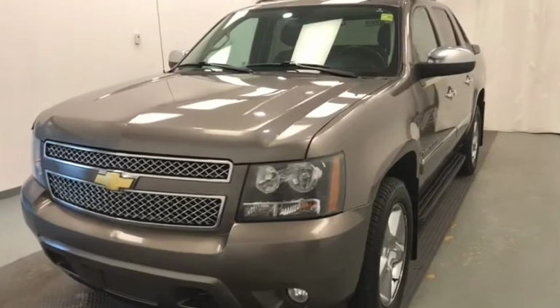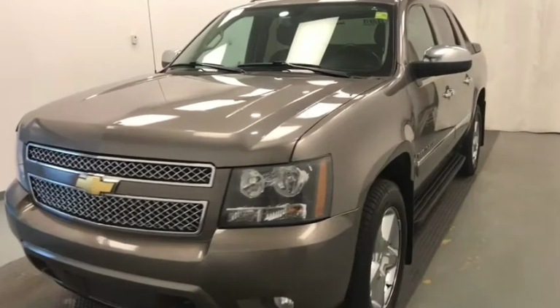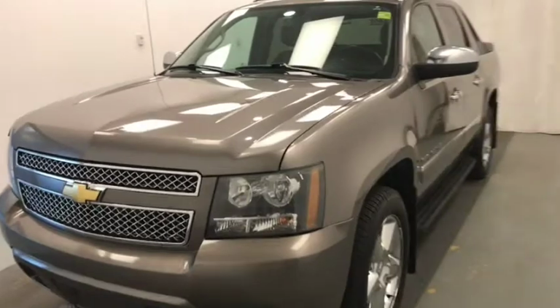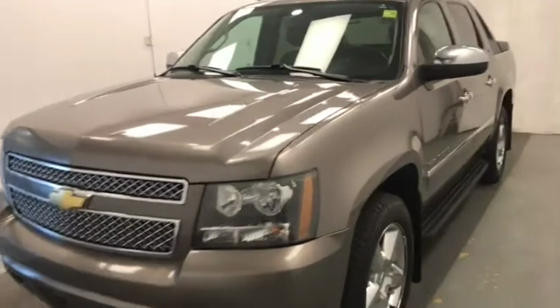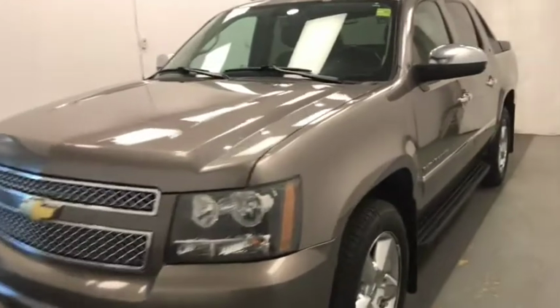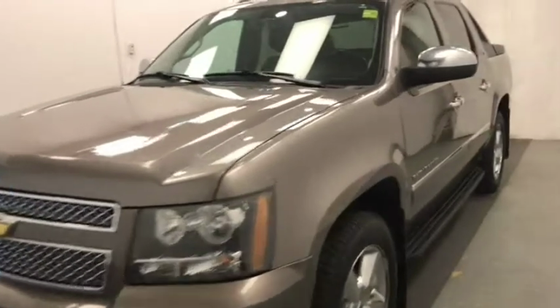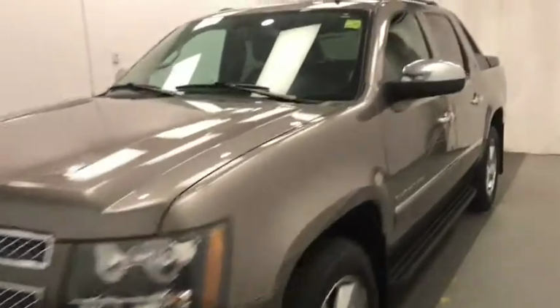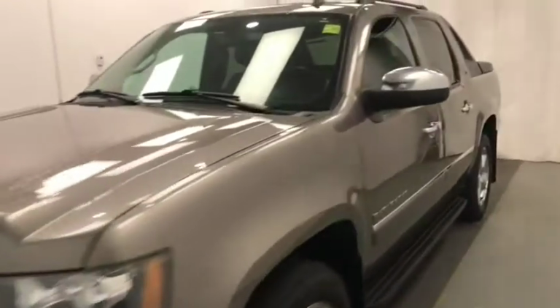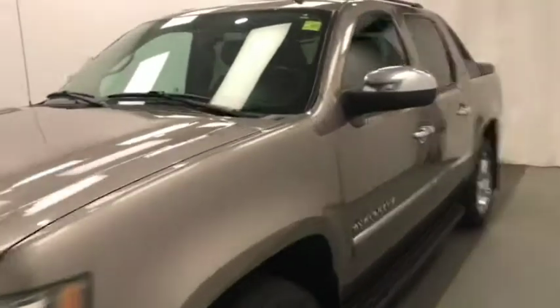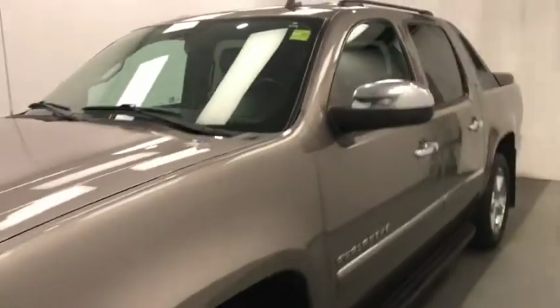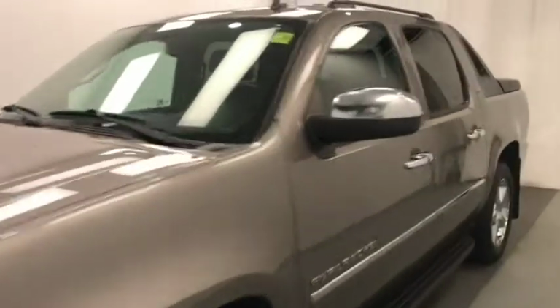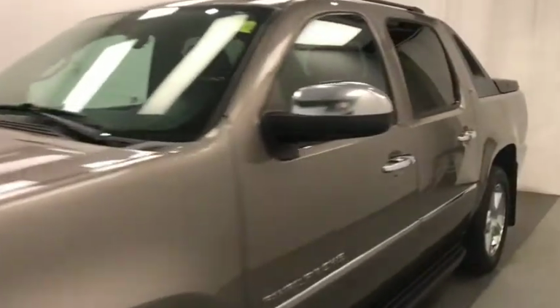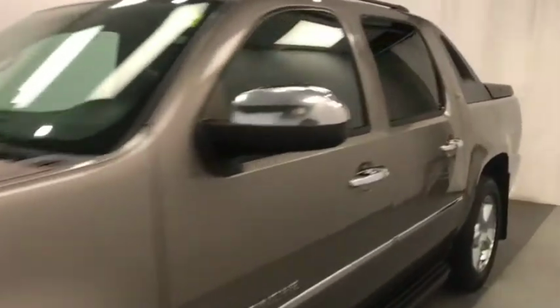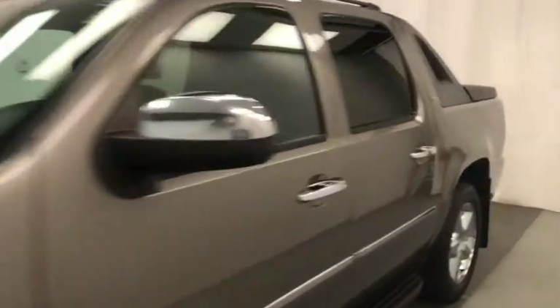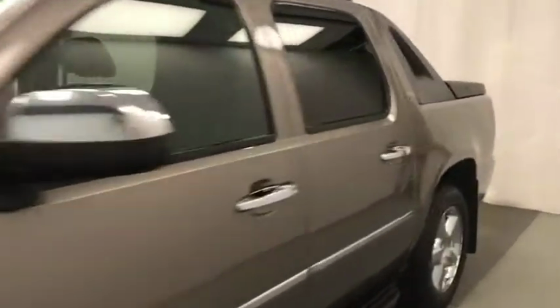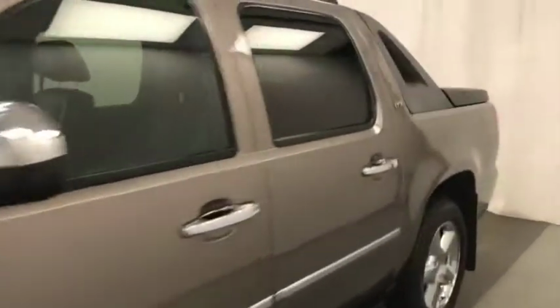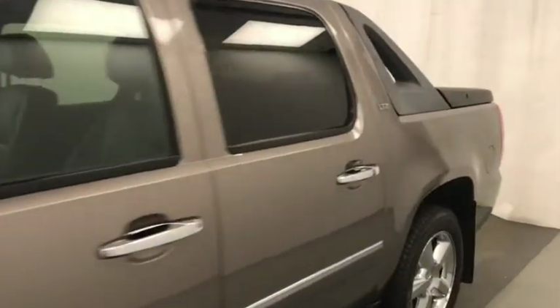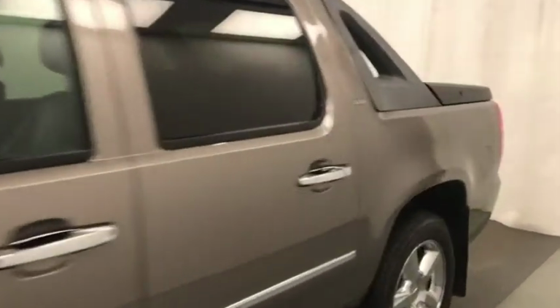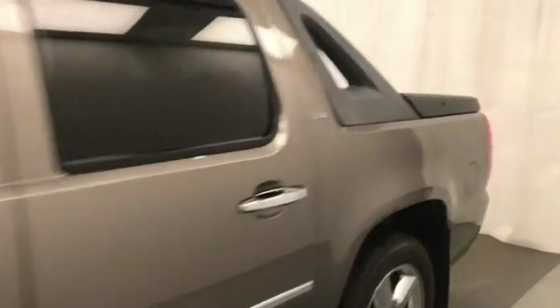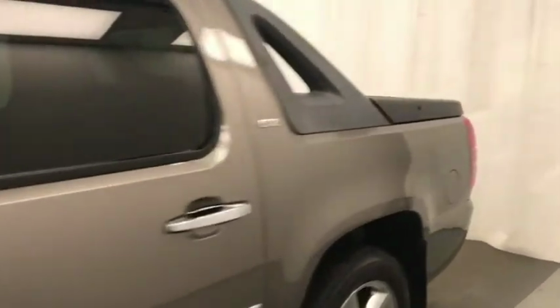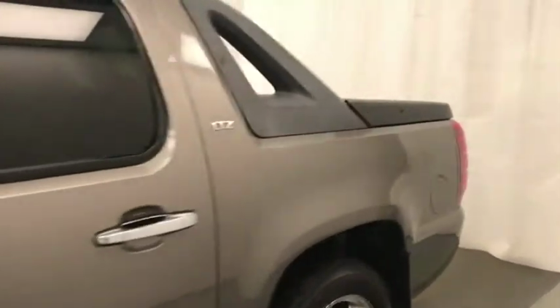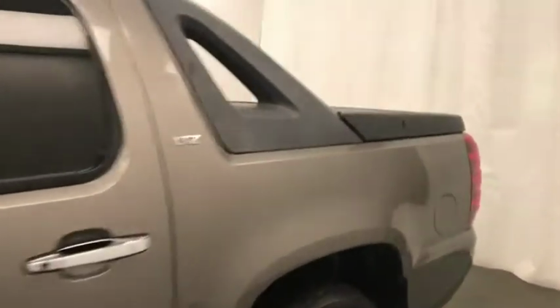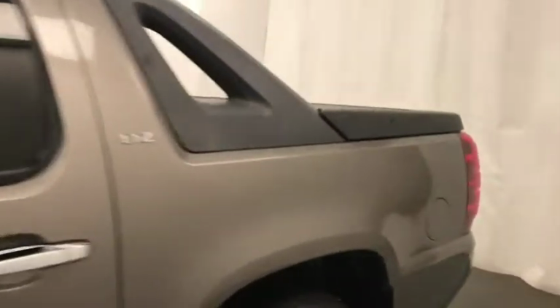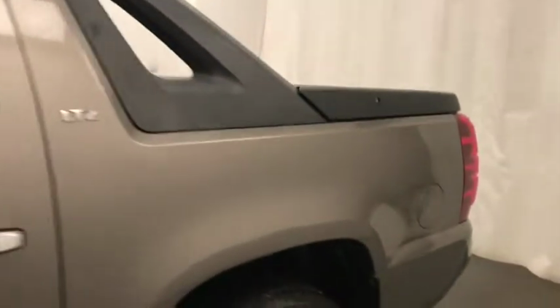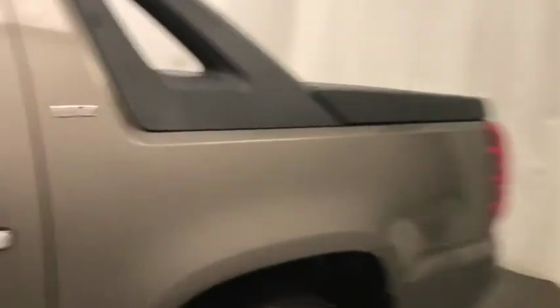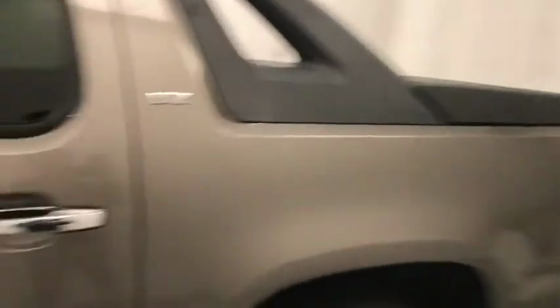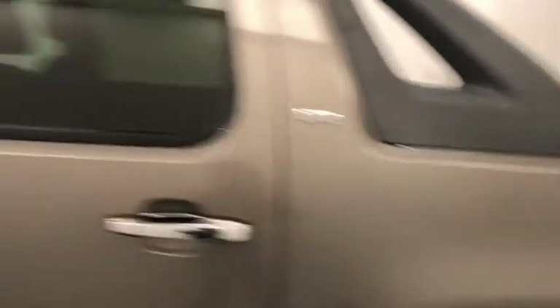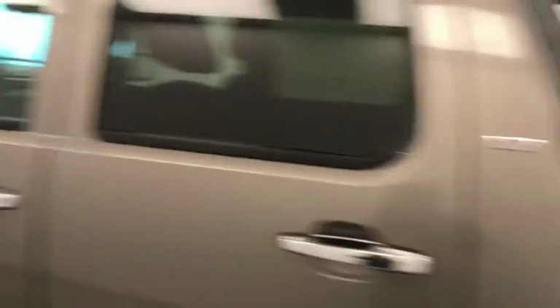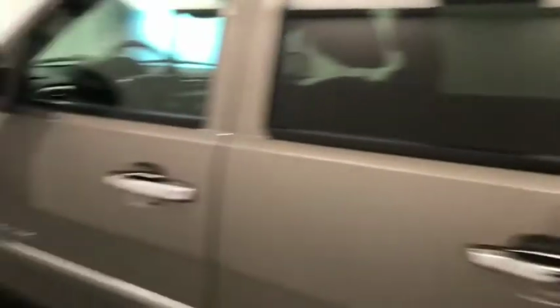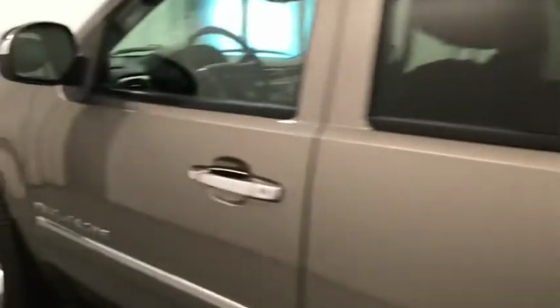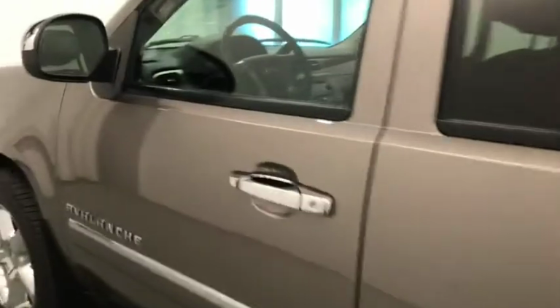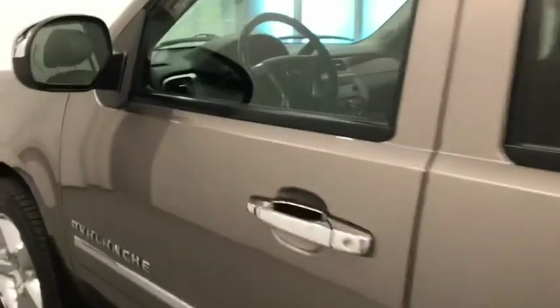Today we're viewing stock number 199490 on a 2011 Chevy Avalanche LTZ, and our exterior color is gray.